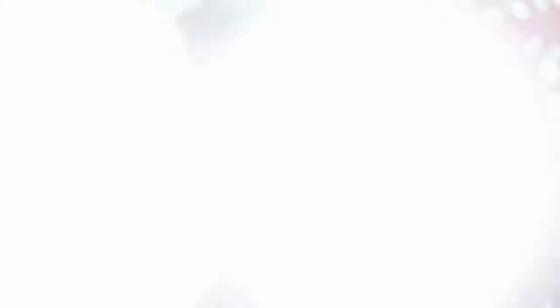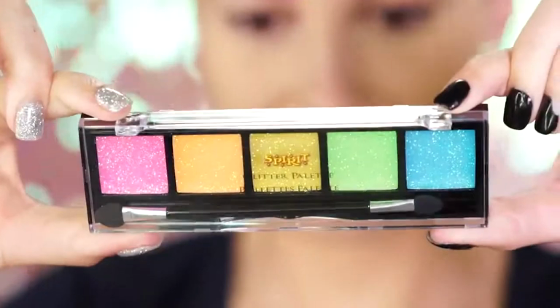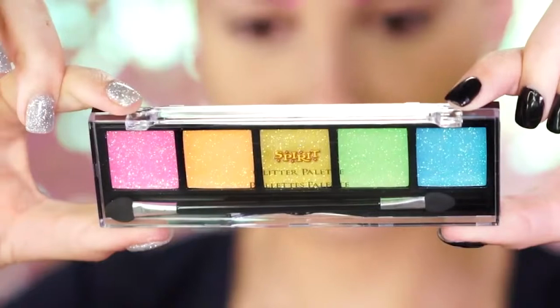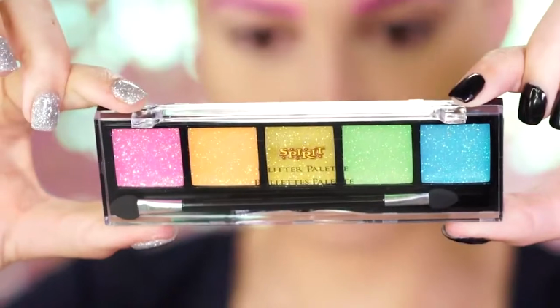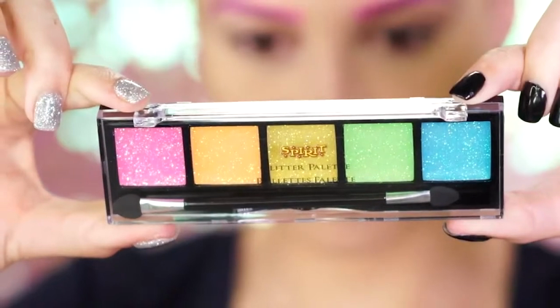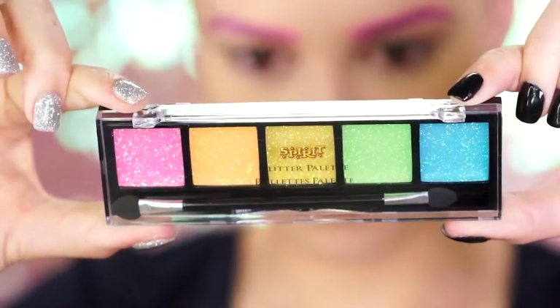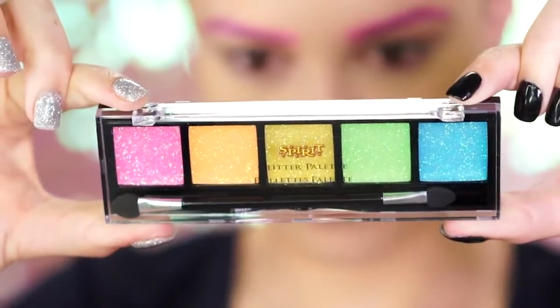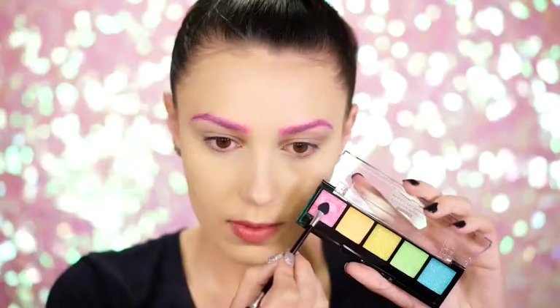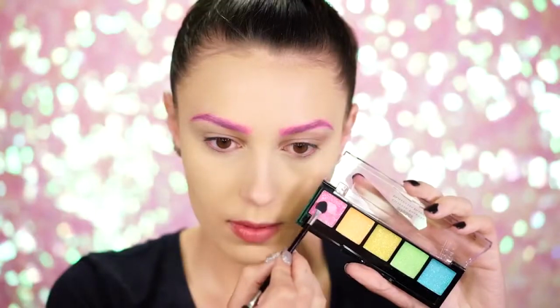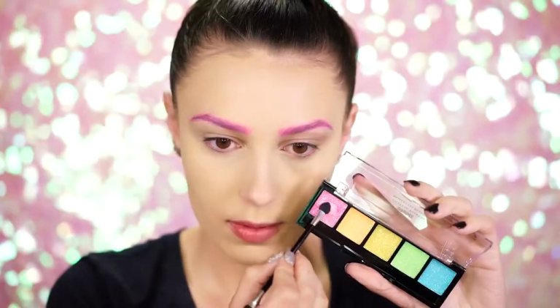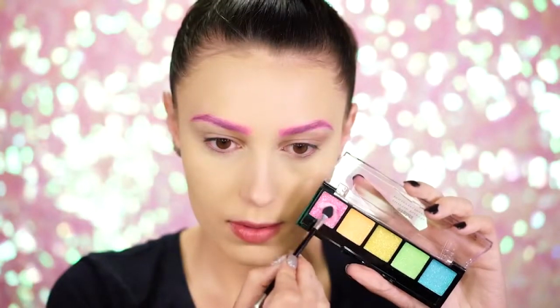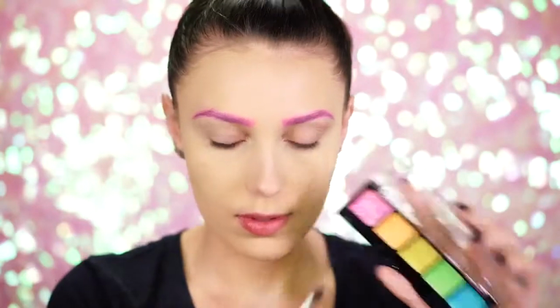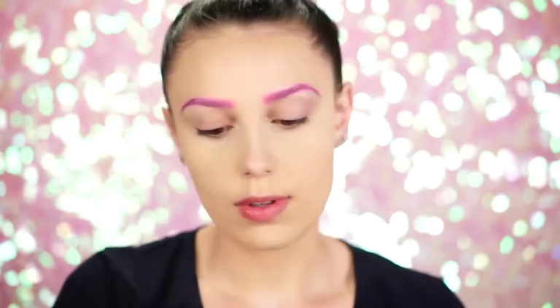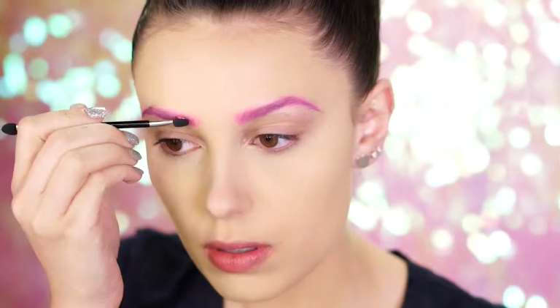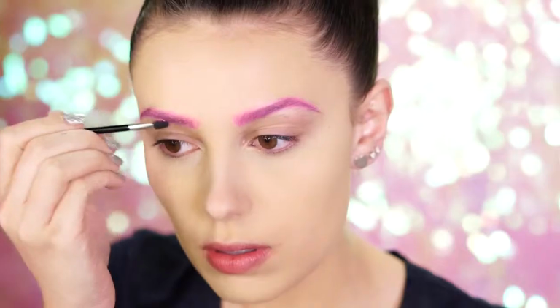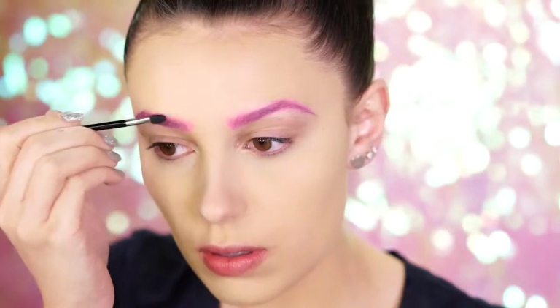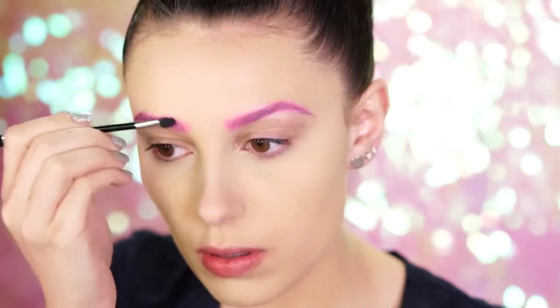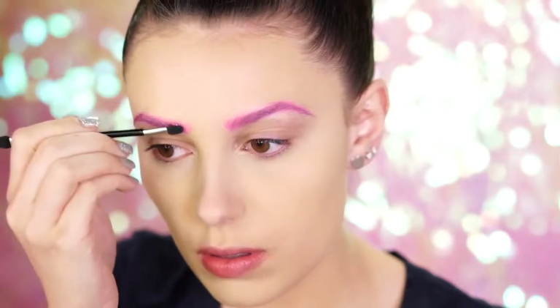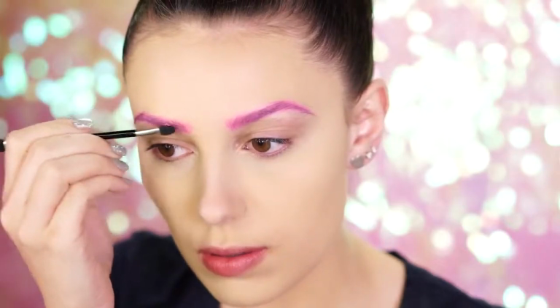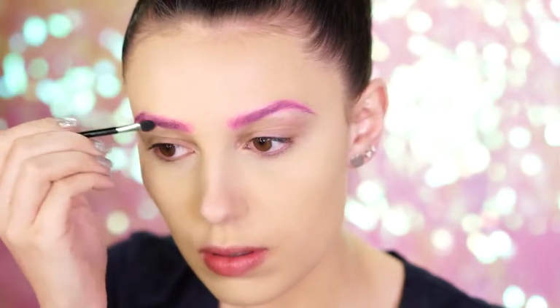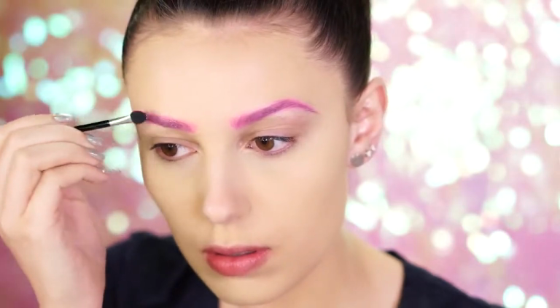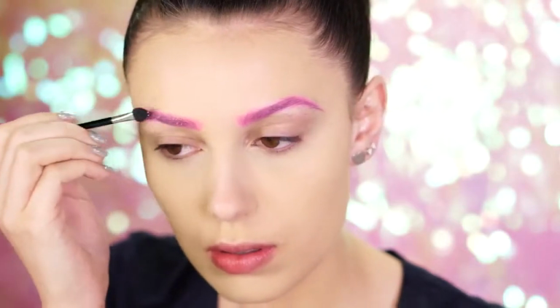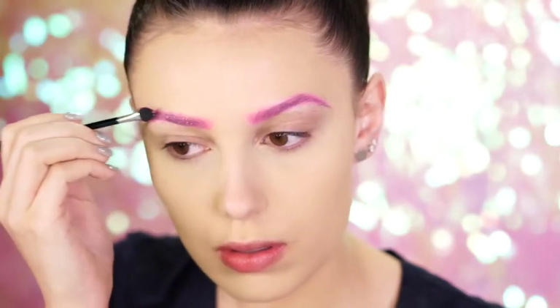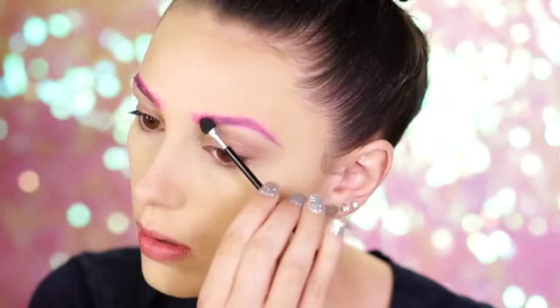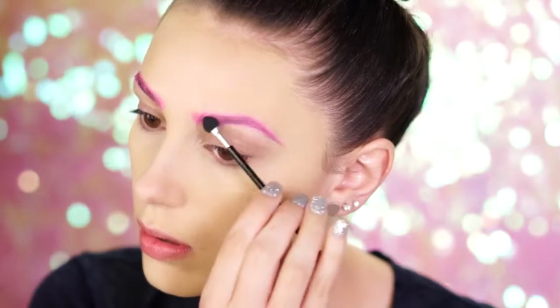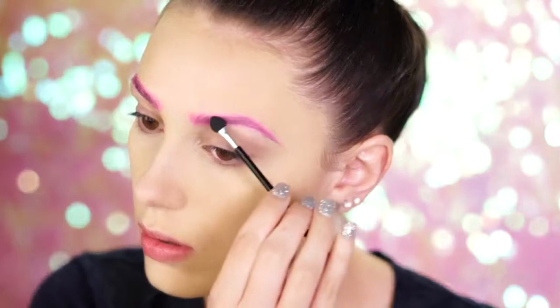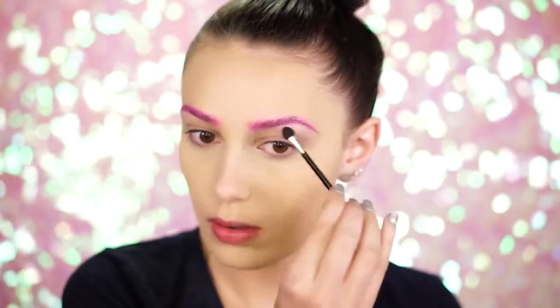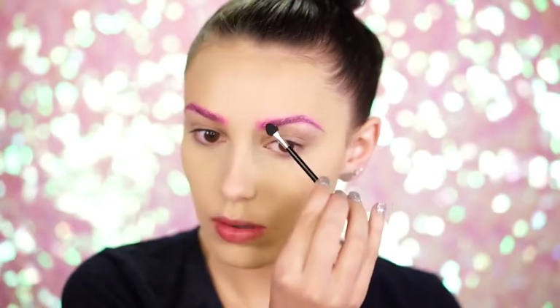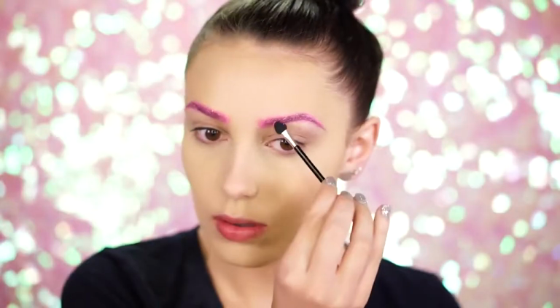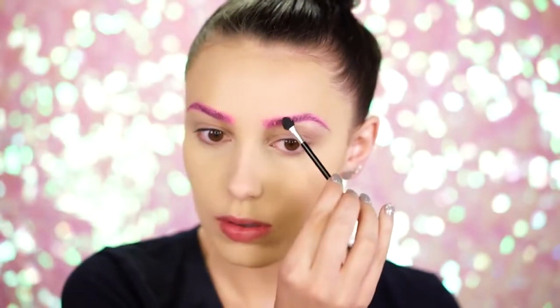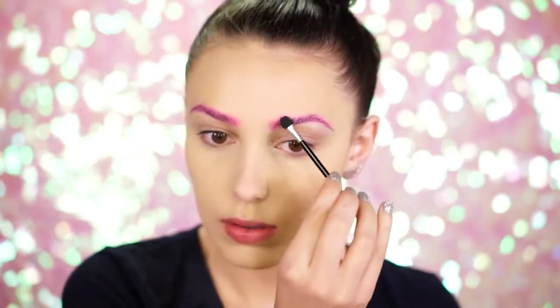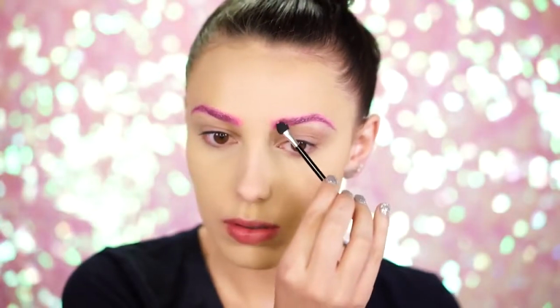Grabbing our rainbow glitter palette, pick up the pink glitter and apply this over the brows. This looks so pretty on top and makes the look more magical.